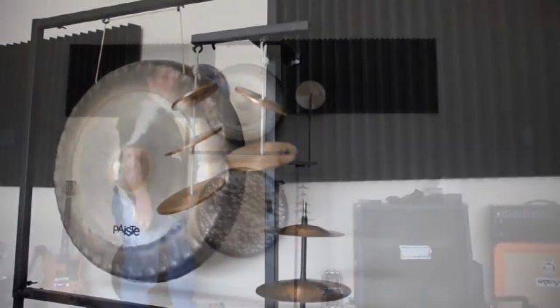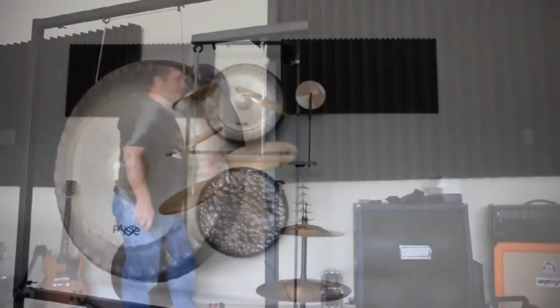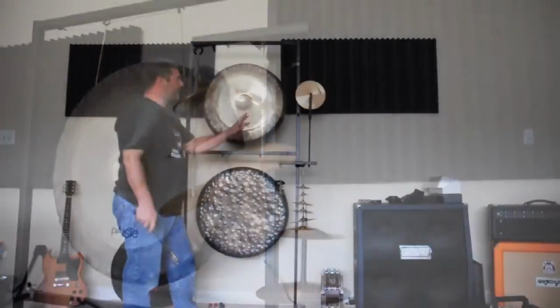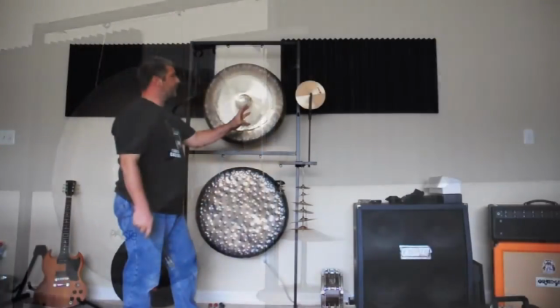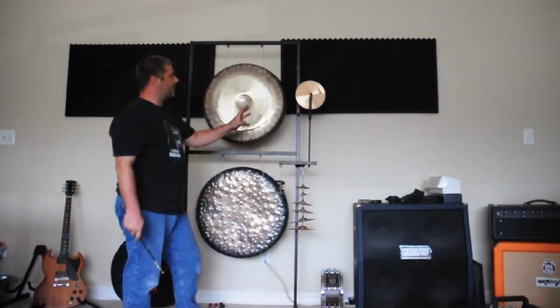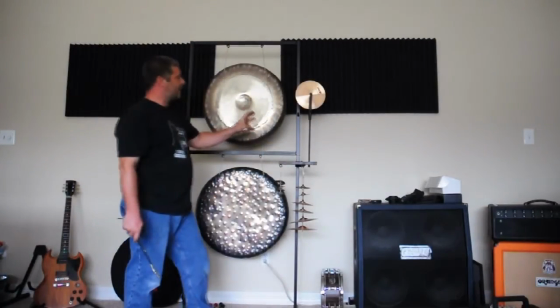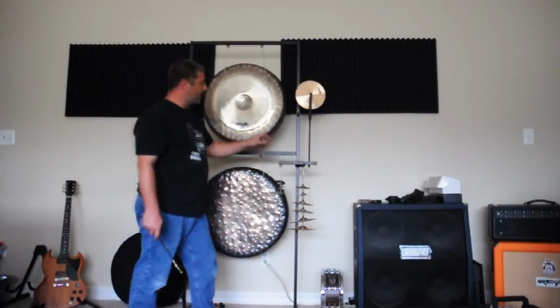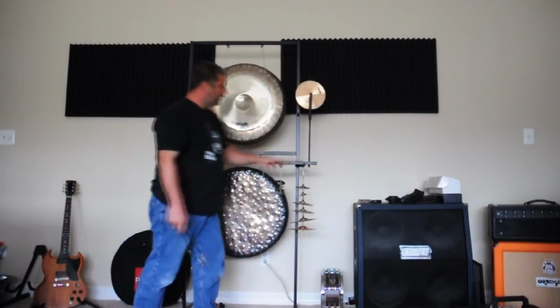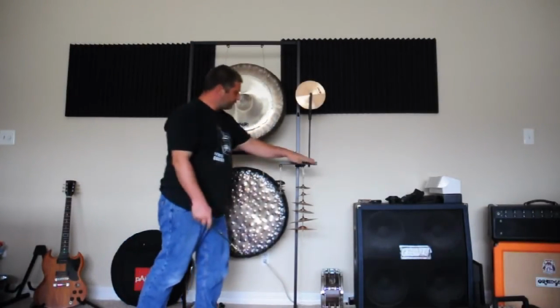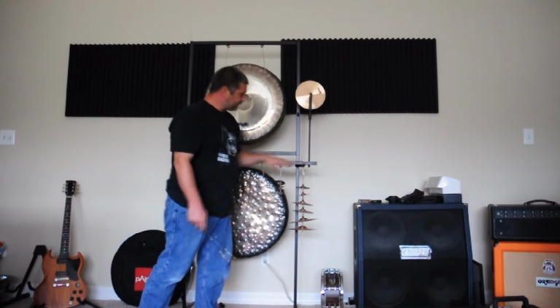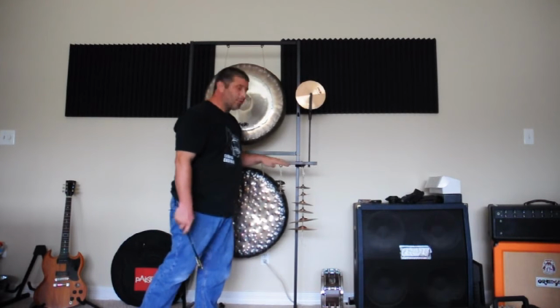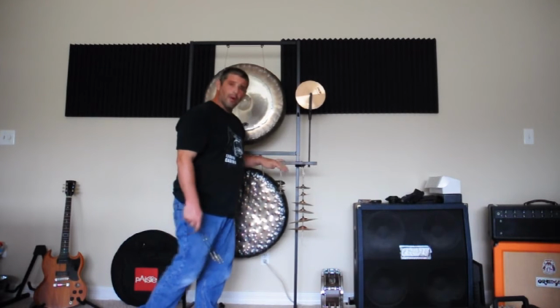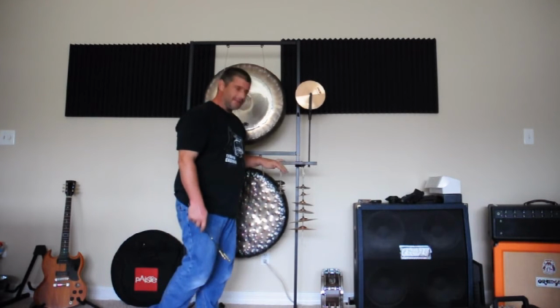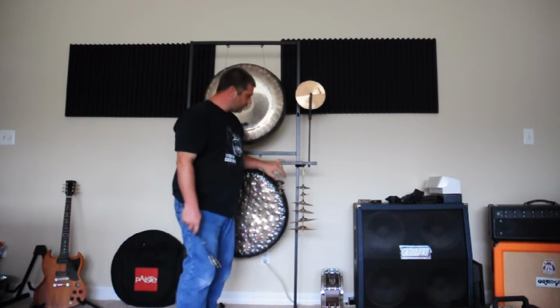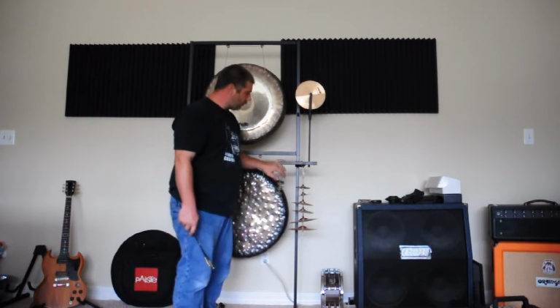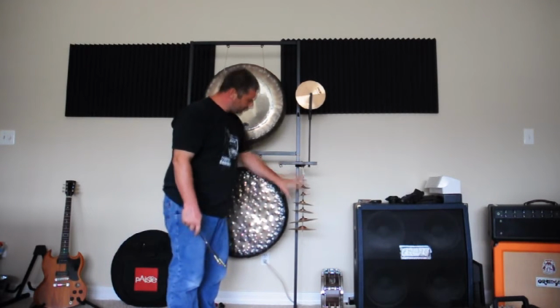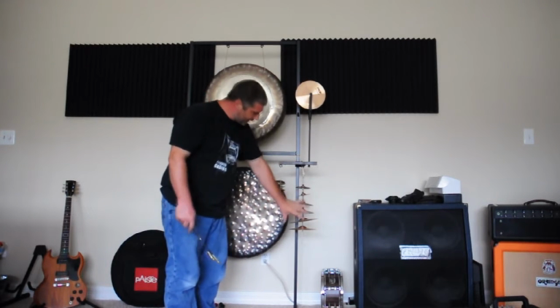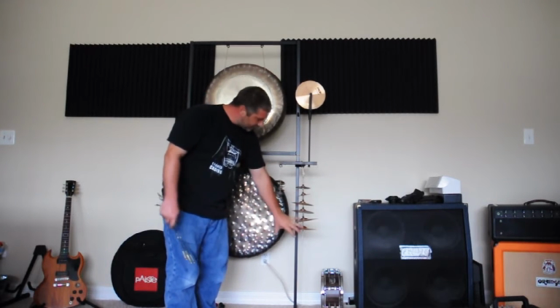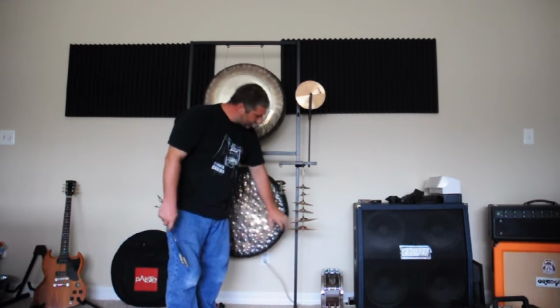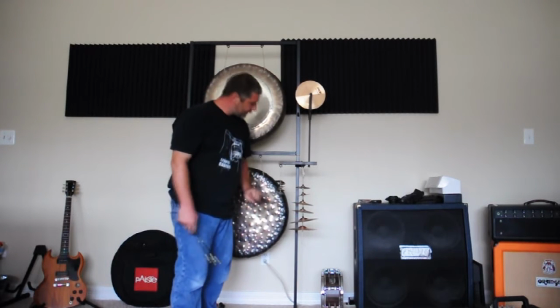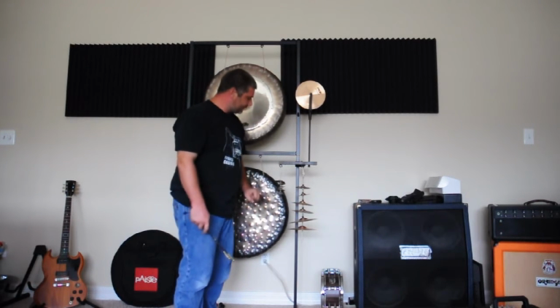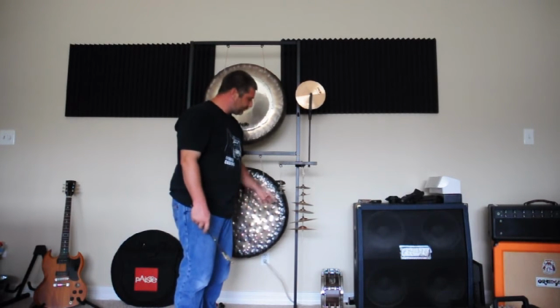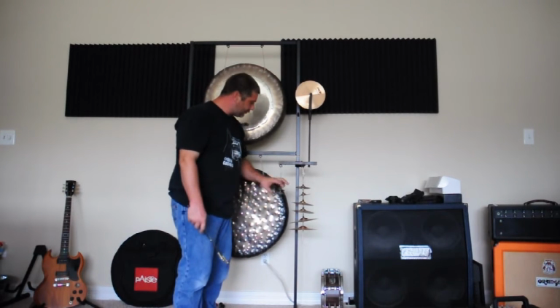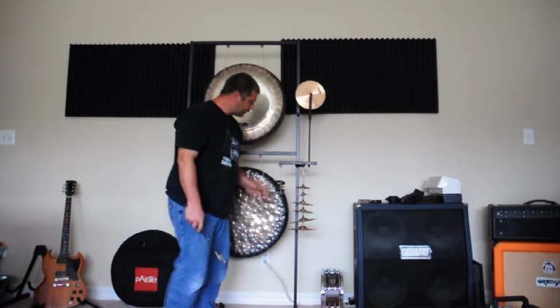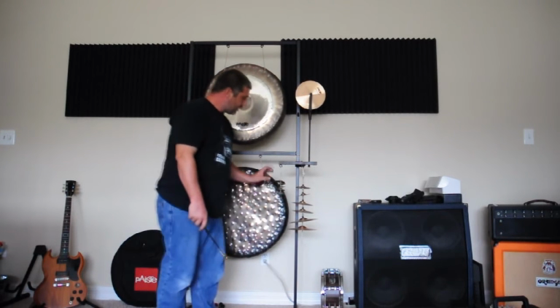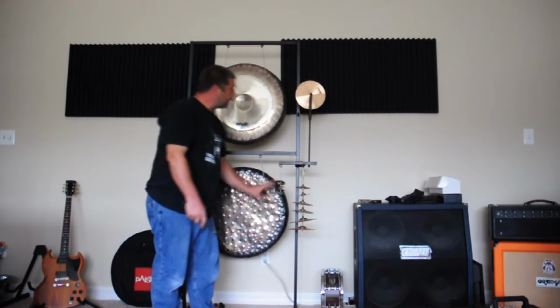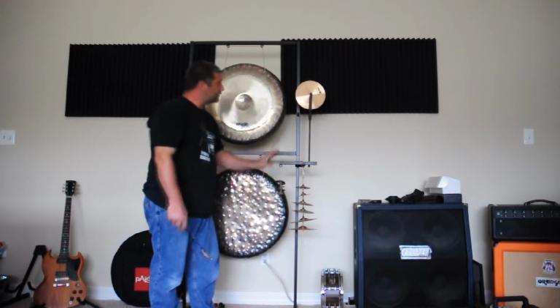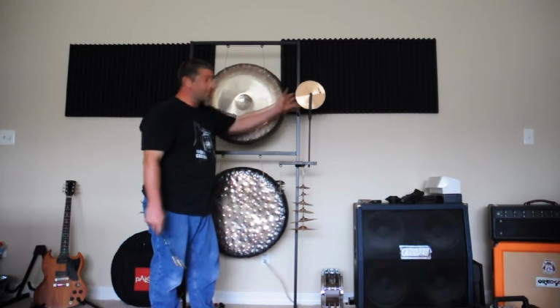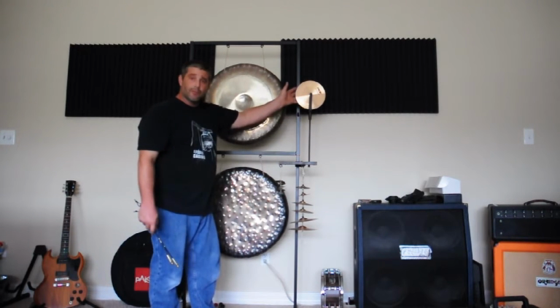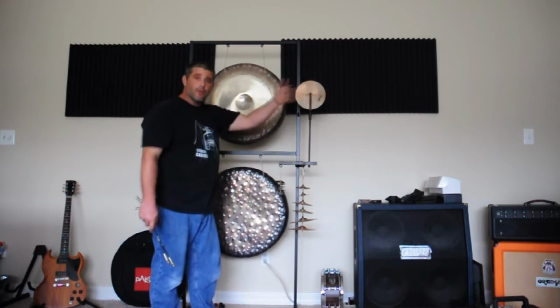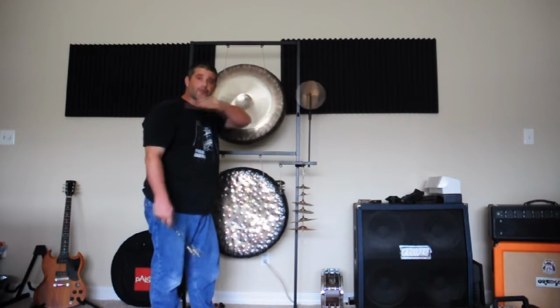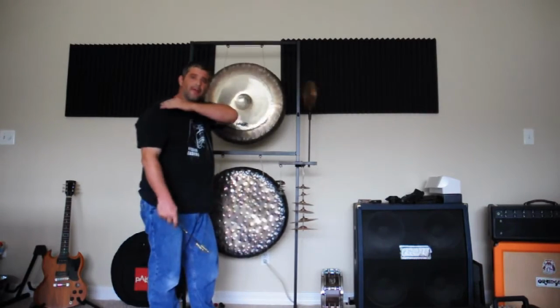Here's another sound setup: using a single multi-sound holder I'm hanging the accent cymbals, finger cymbals, and roto sound.